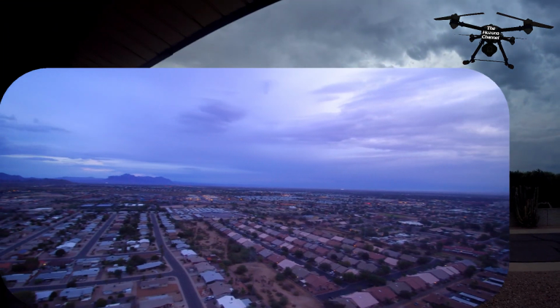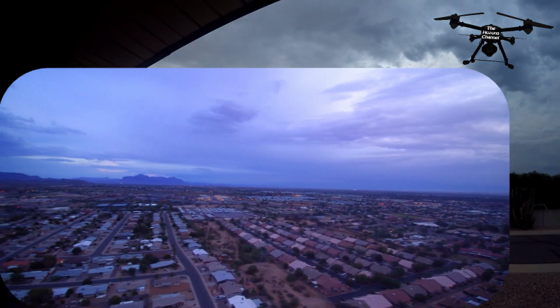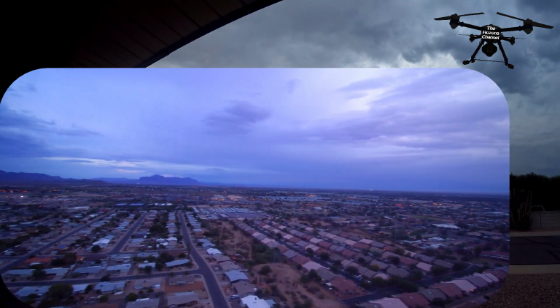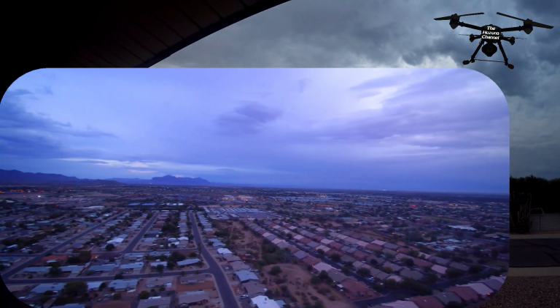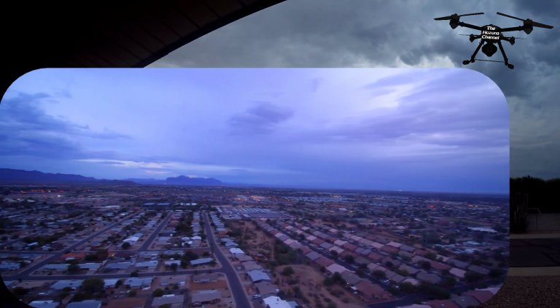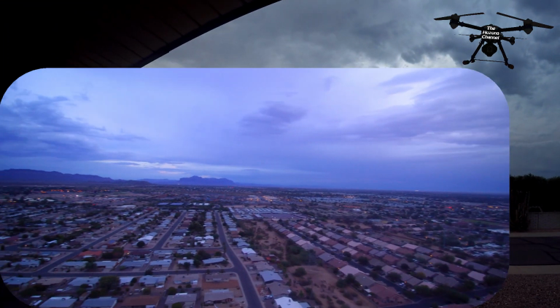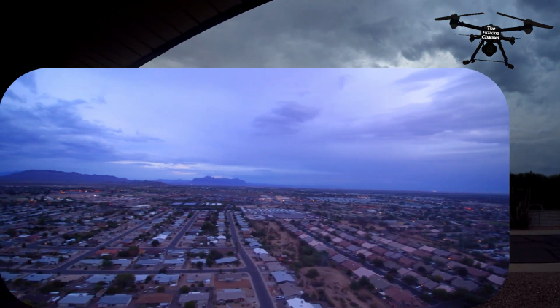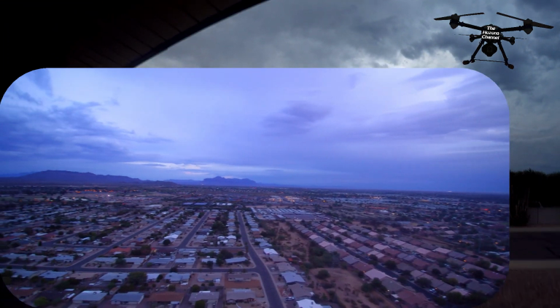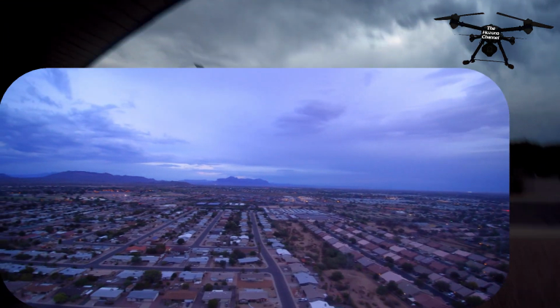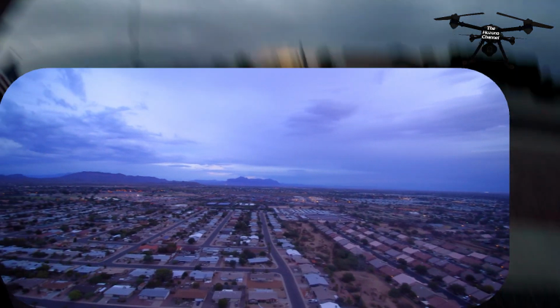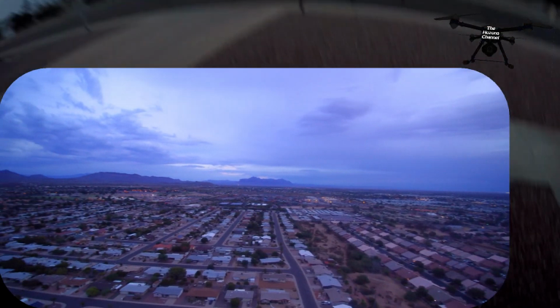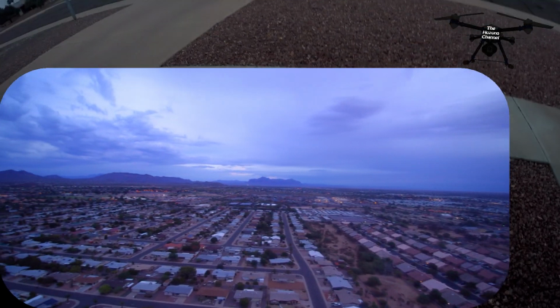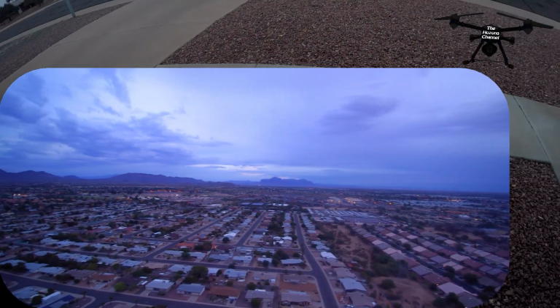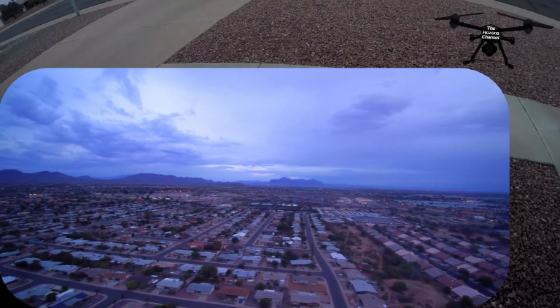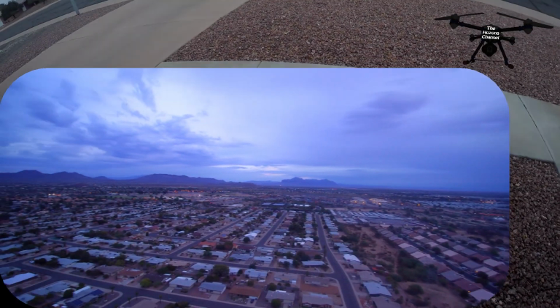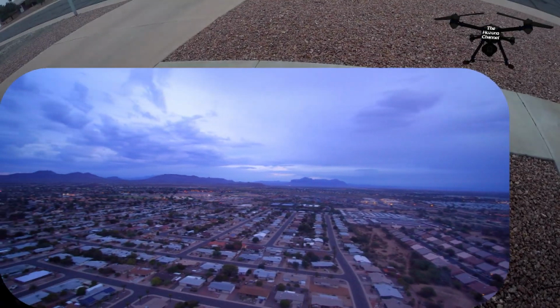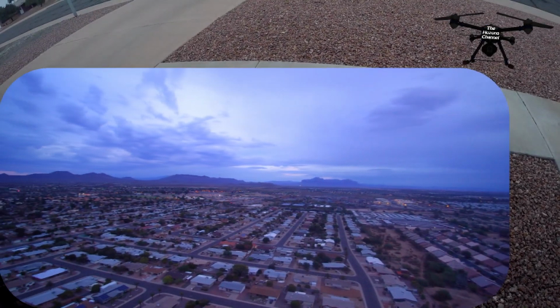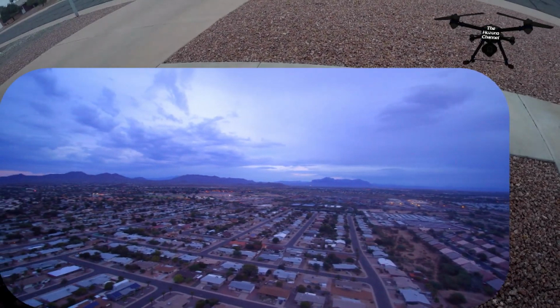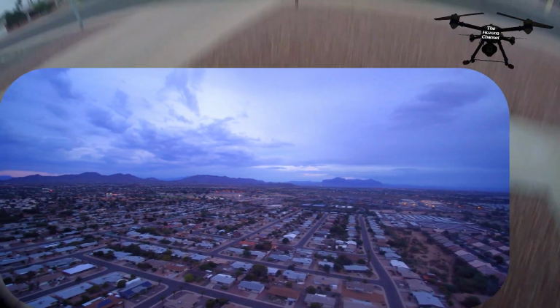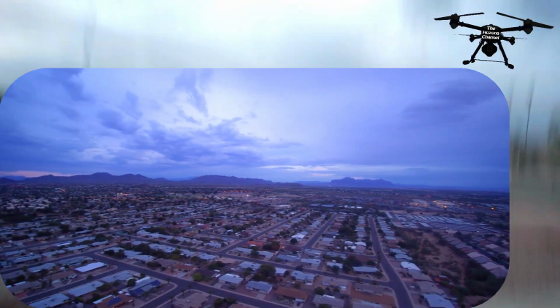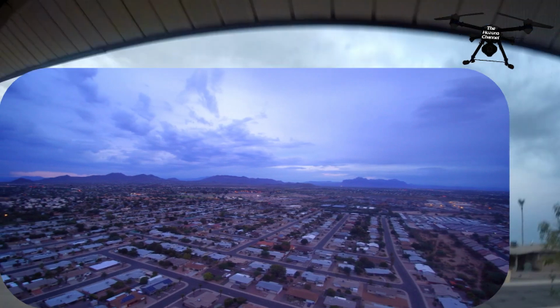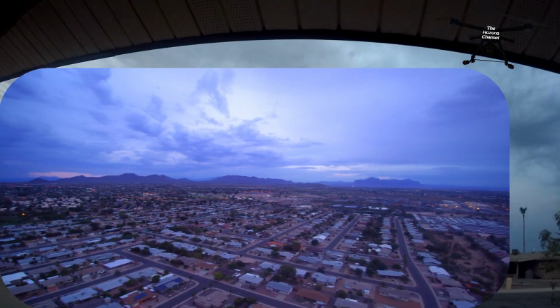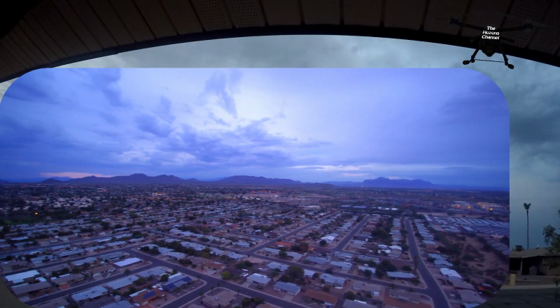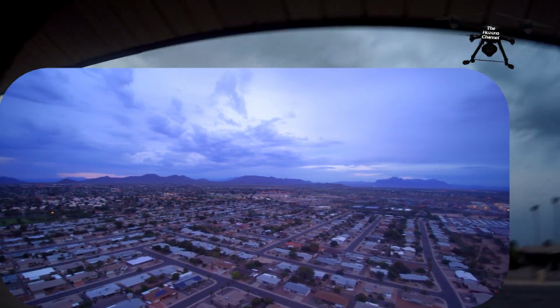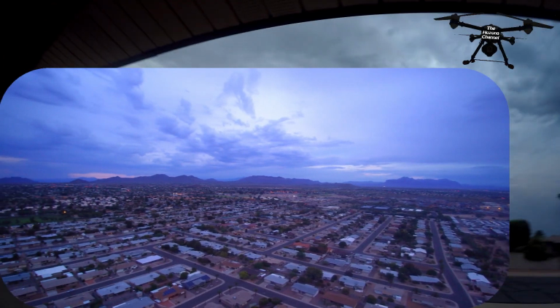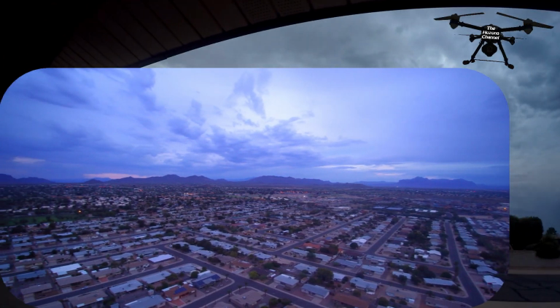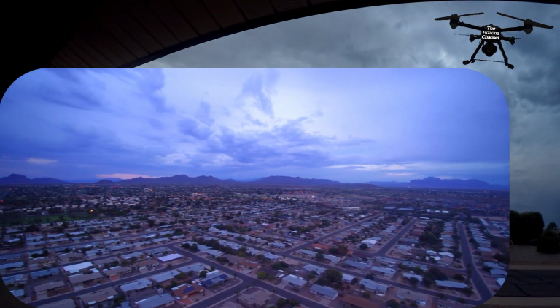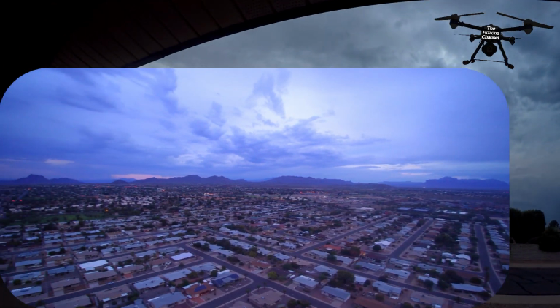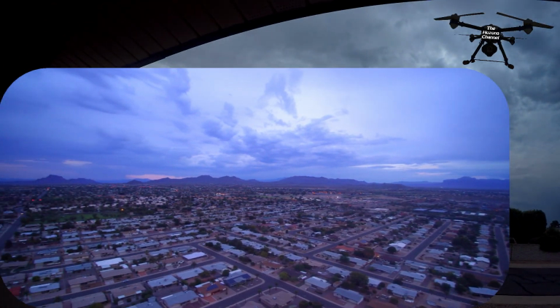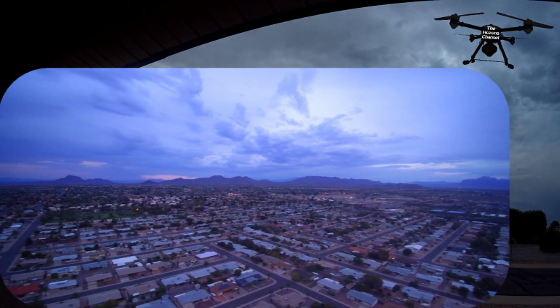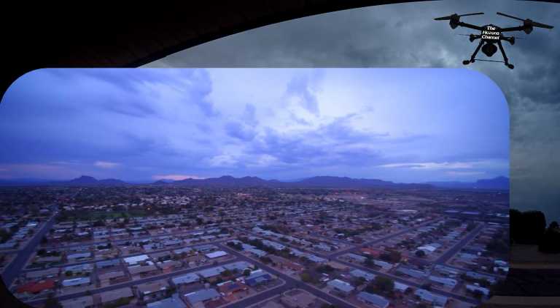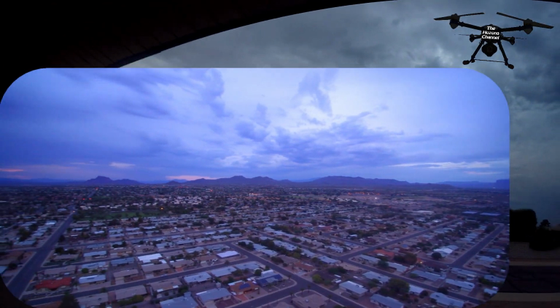There goes a bird by my drone. They like to chase it every once in a while — they get all crazy.